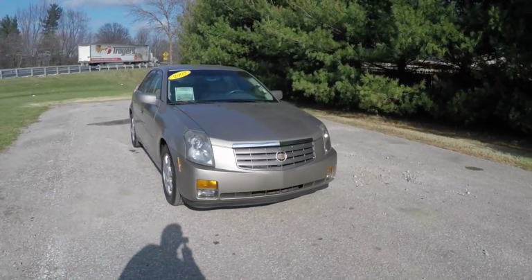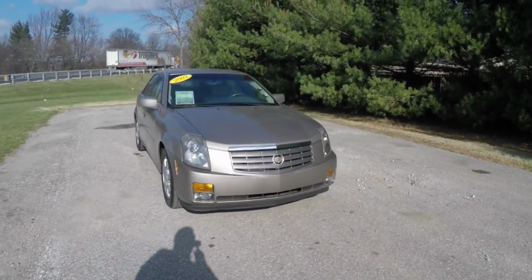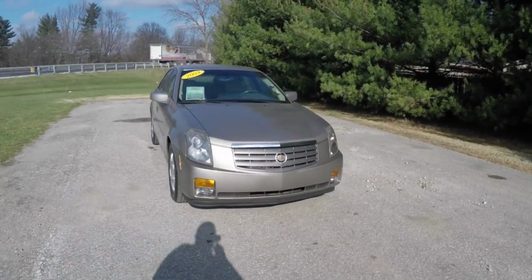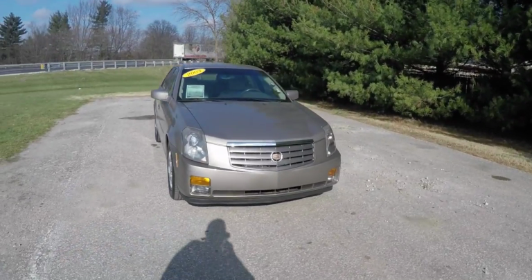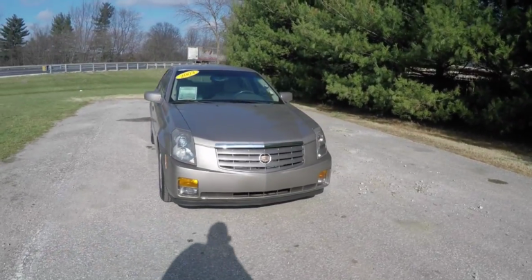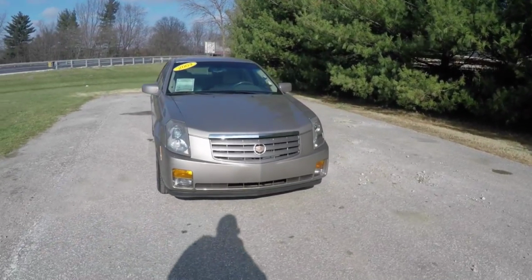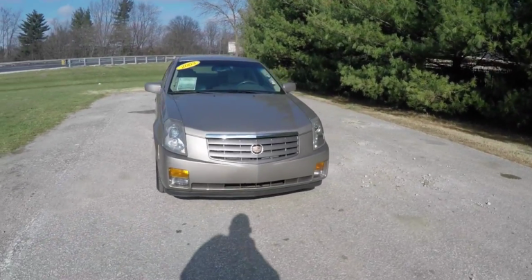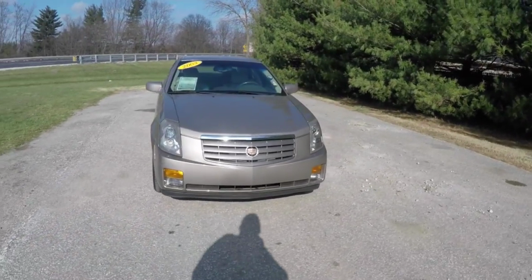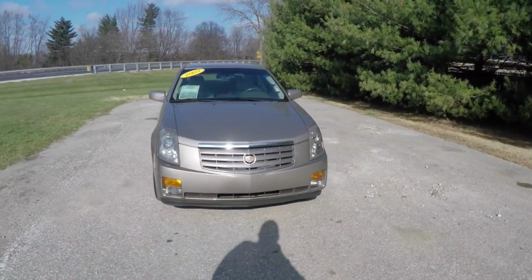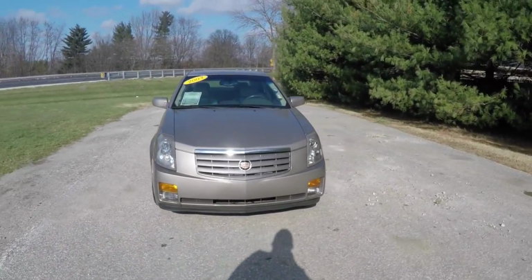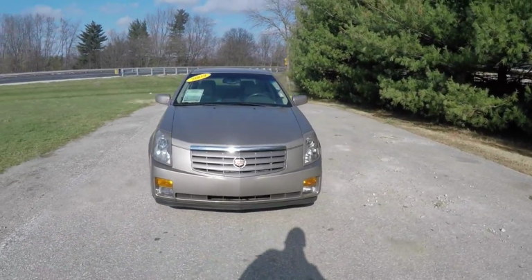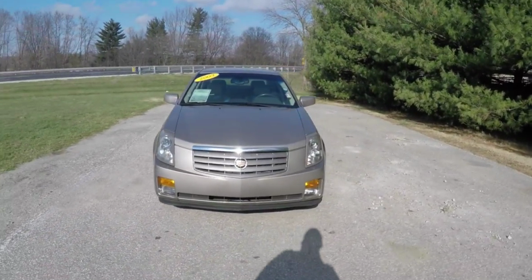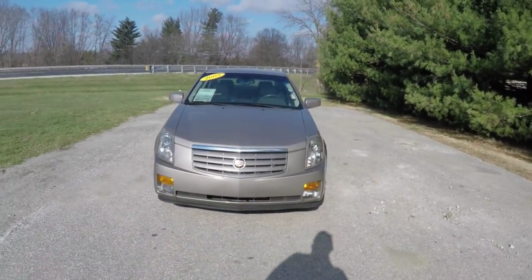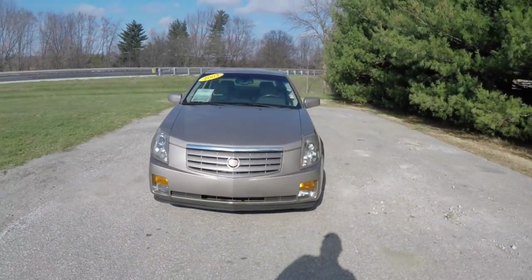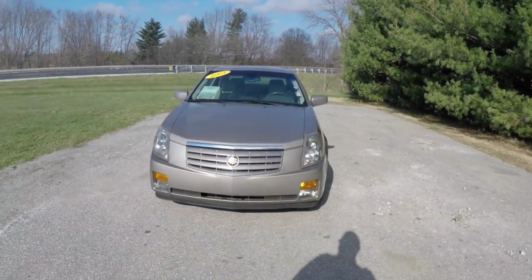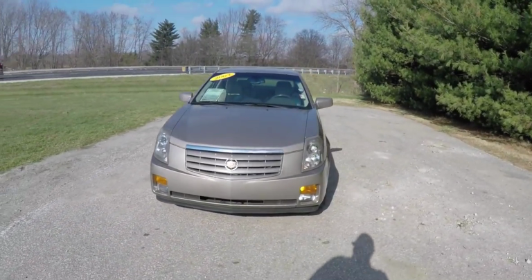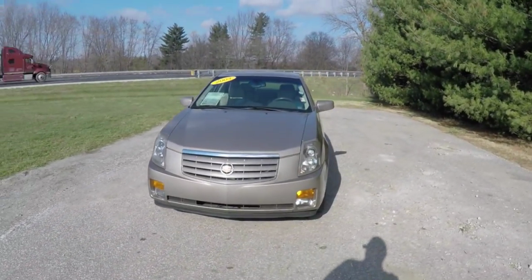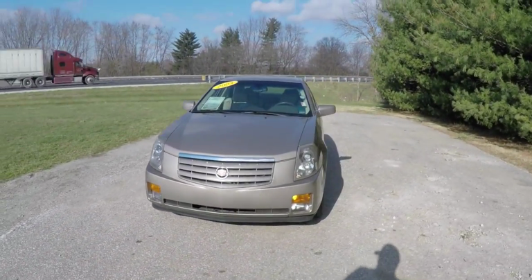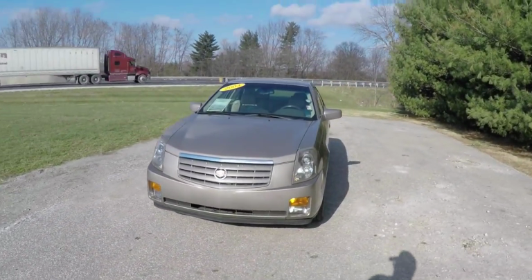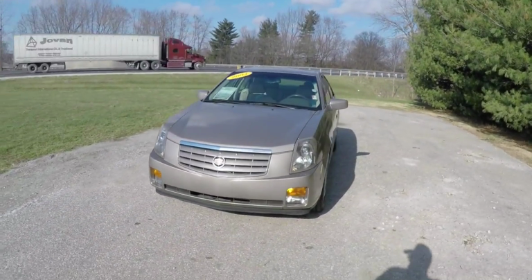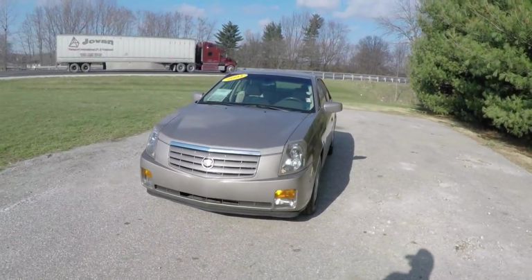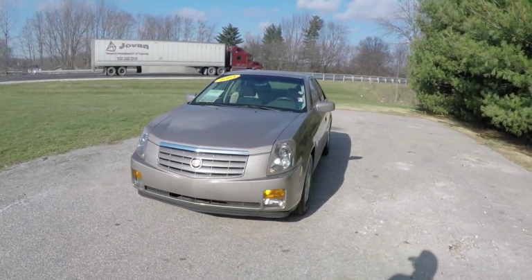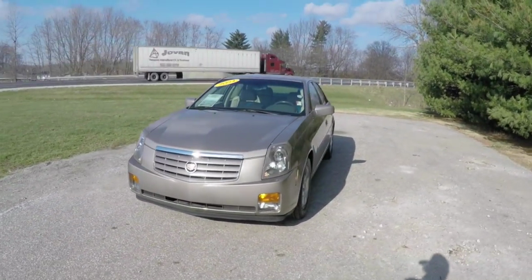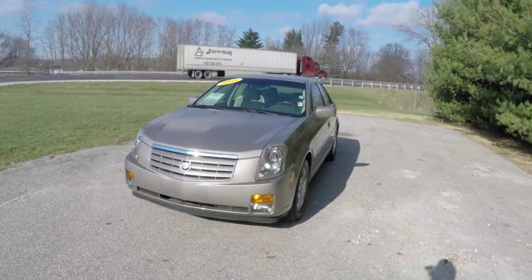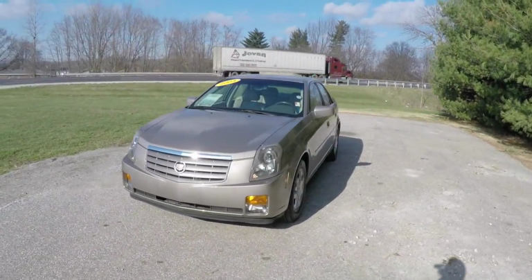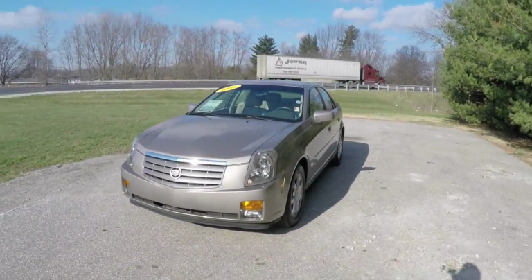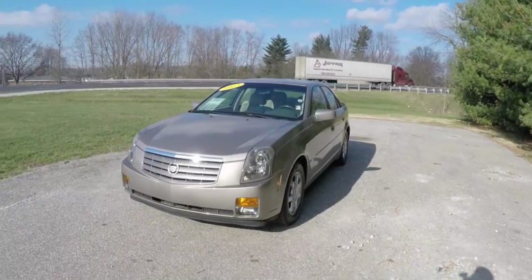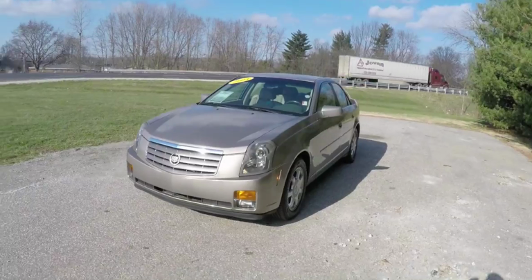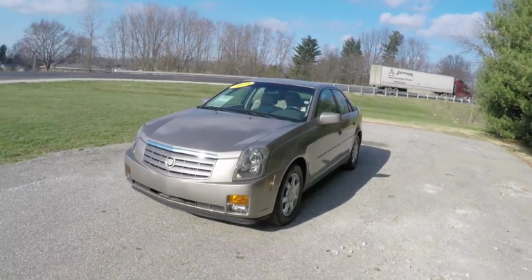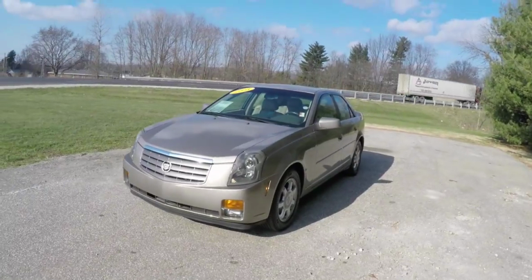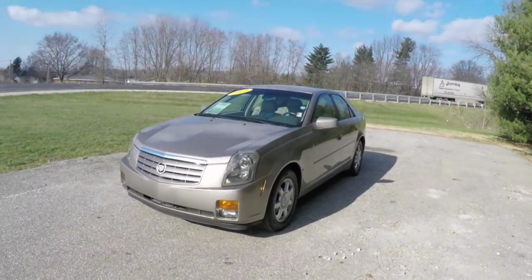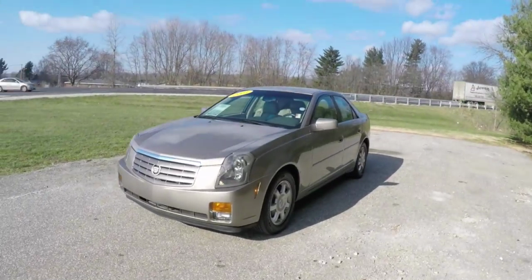Hello everyone. Today we're going to take a quick walk around look at this 2003 Cadillac CTS.